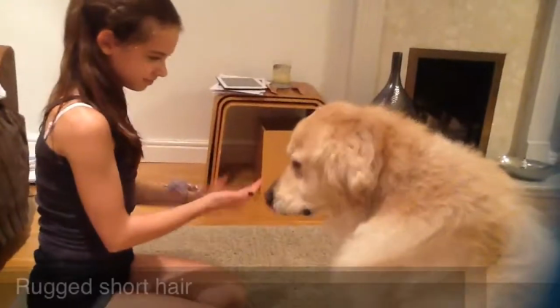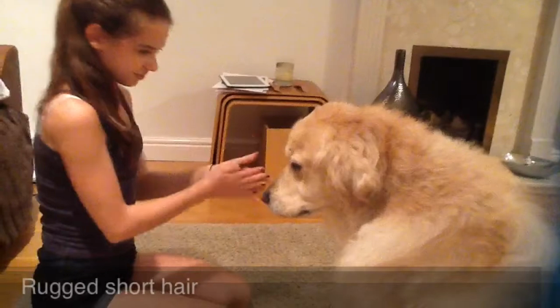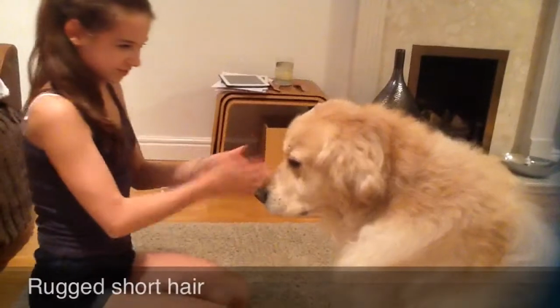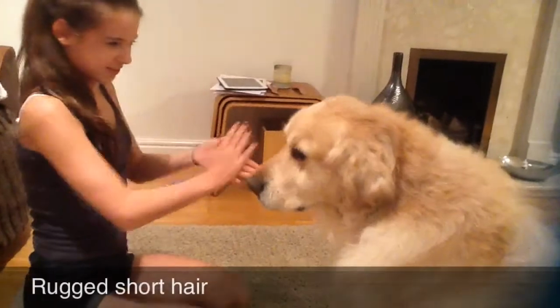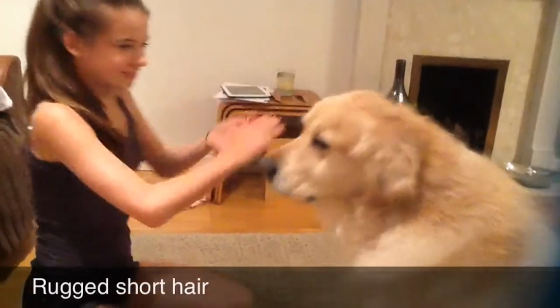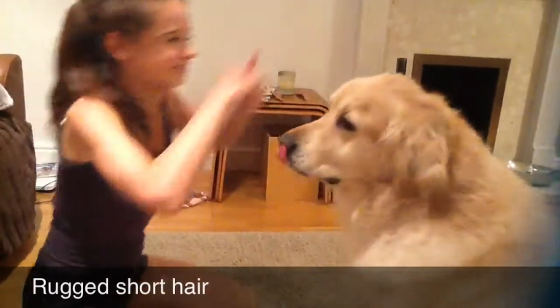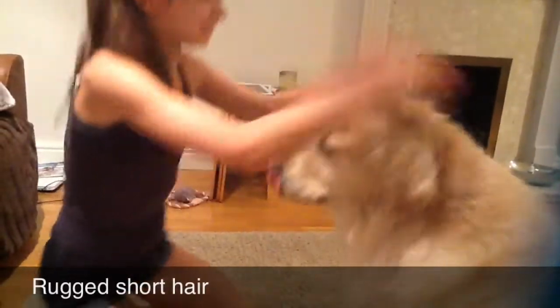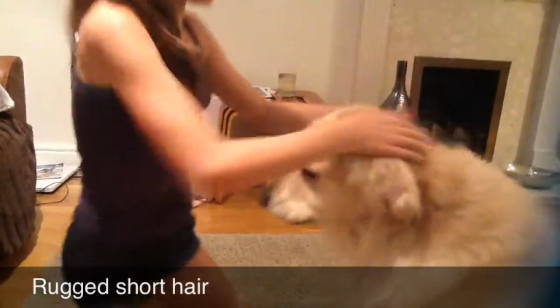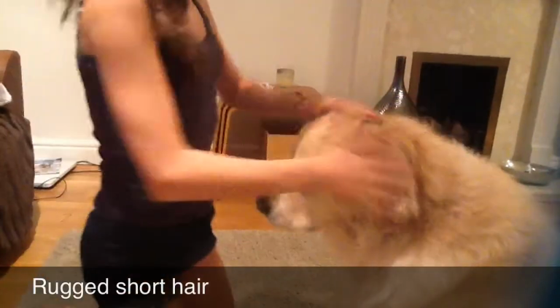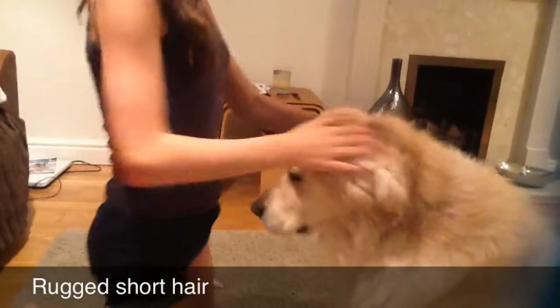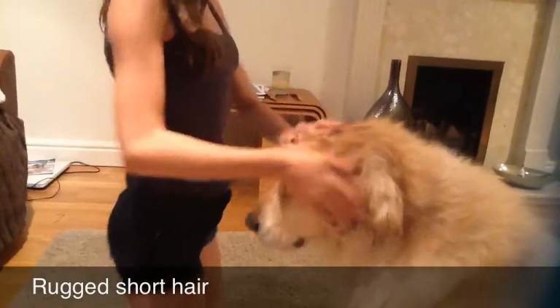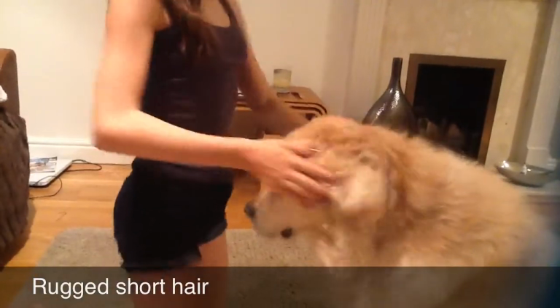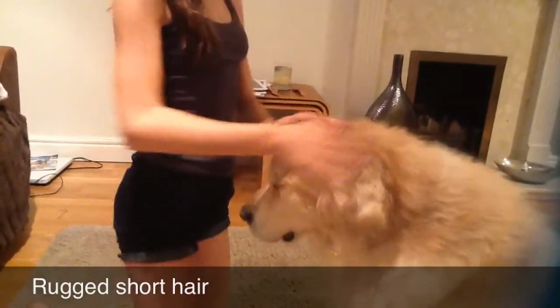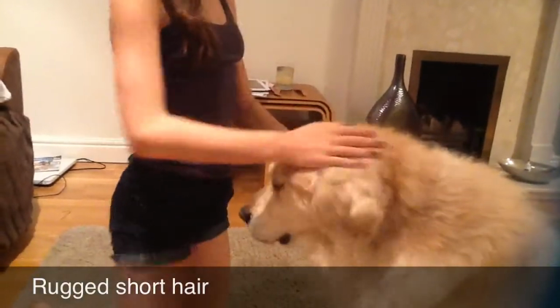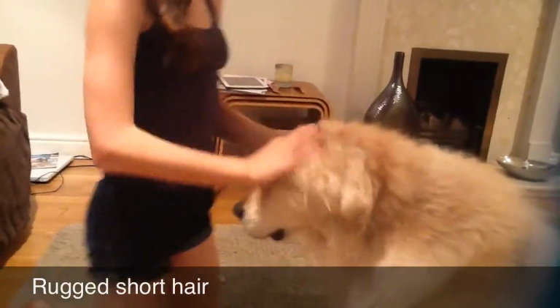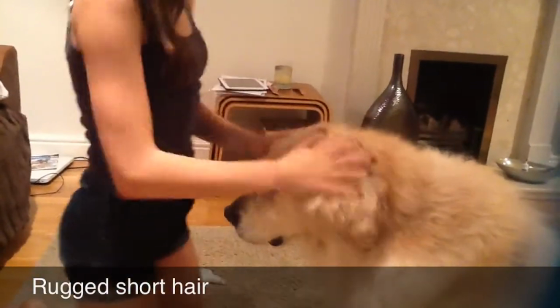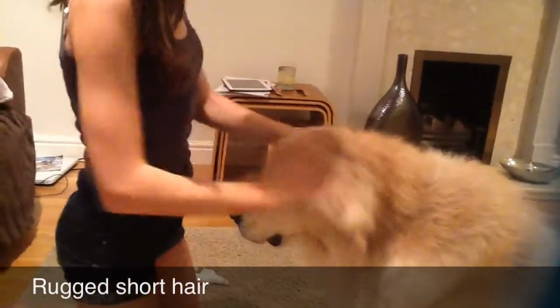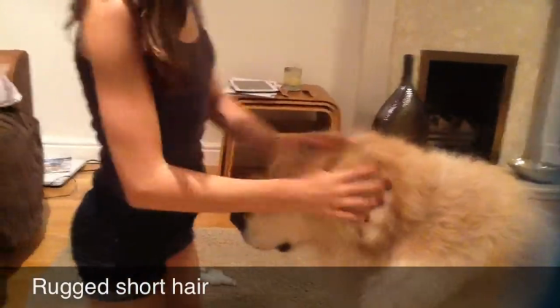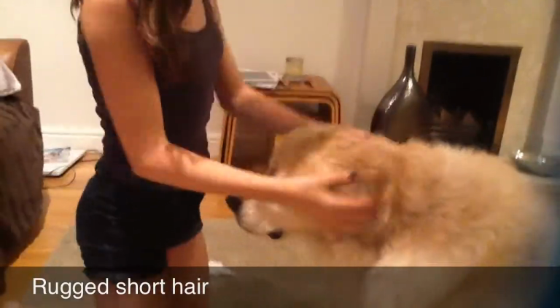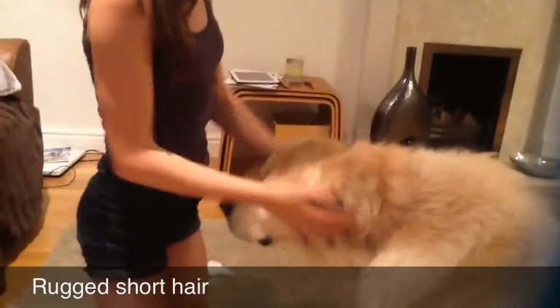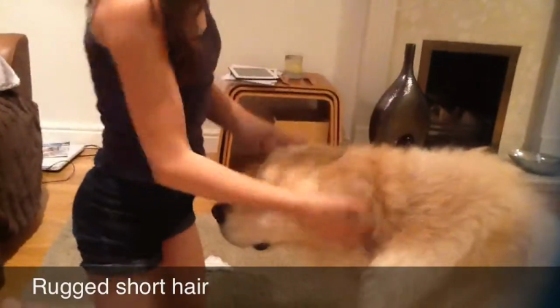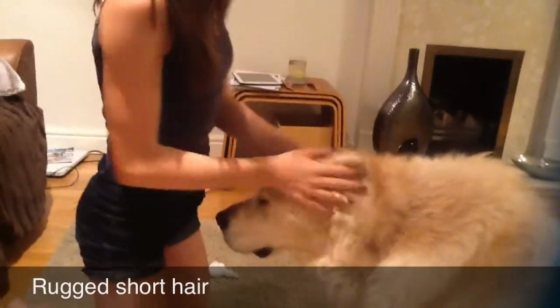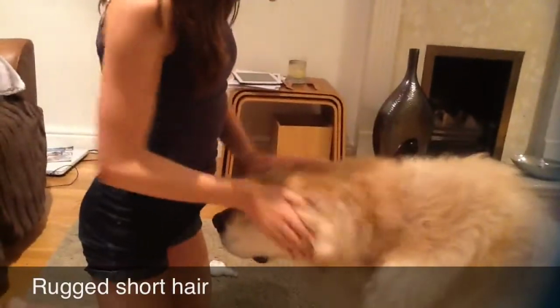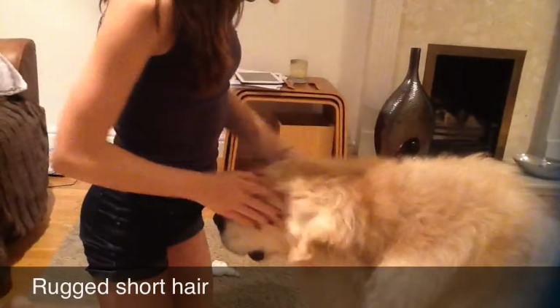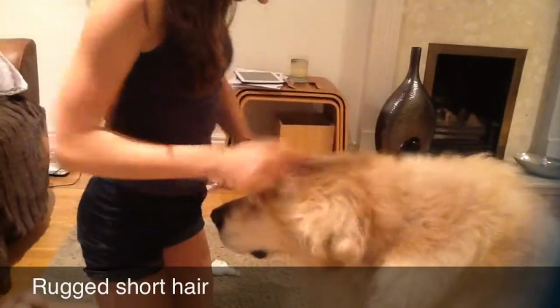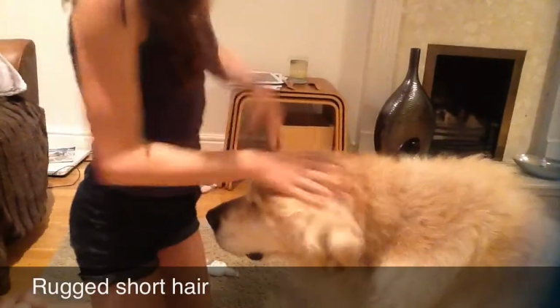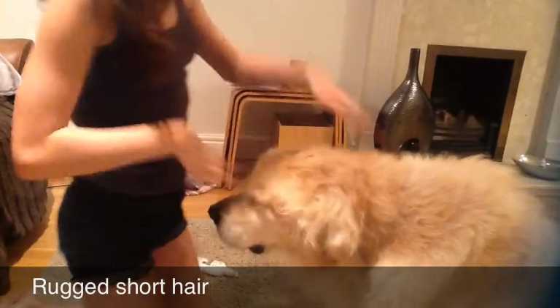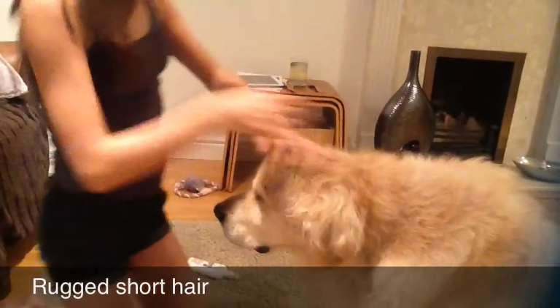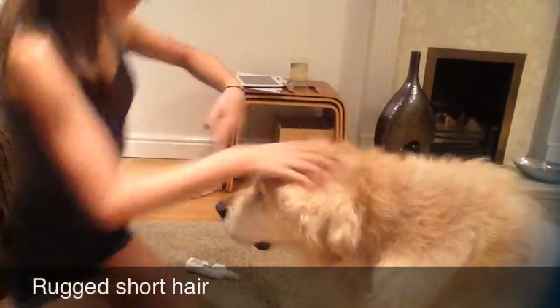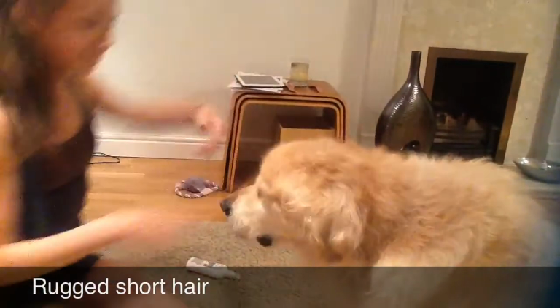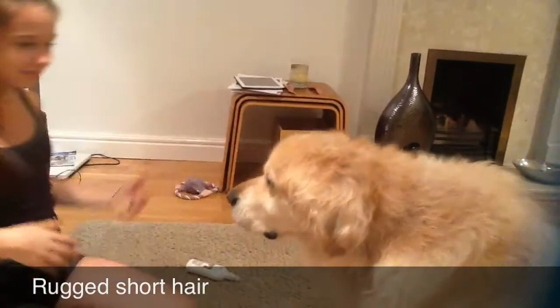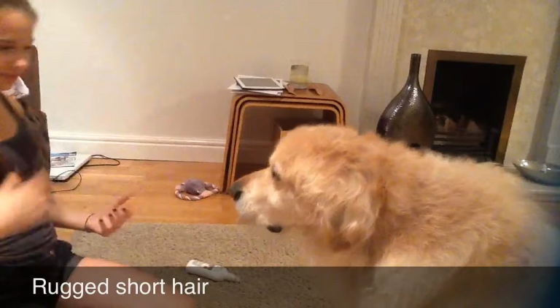This hairdo is for short-haired dogs. You just rub a bit of hair gel in and rub it up.